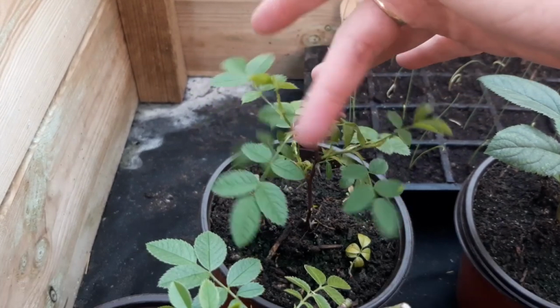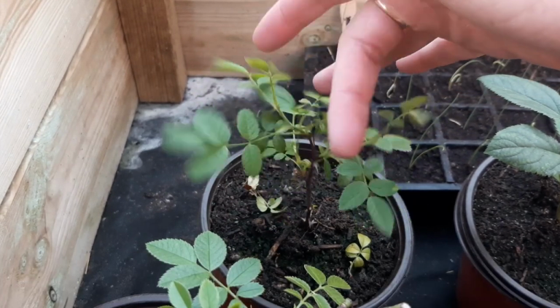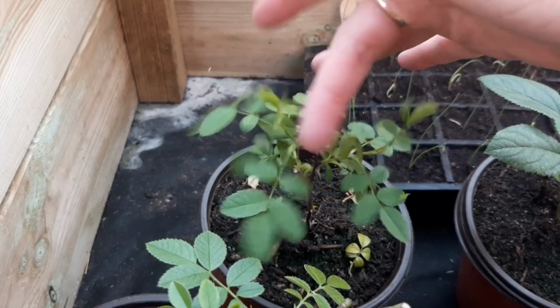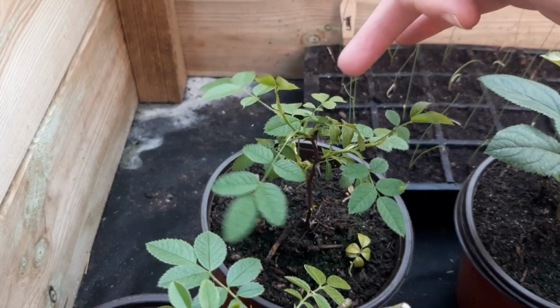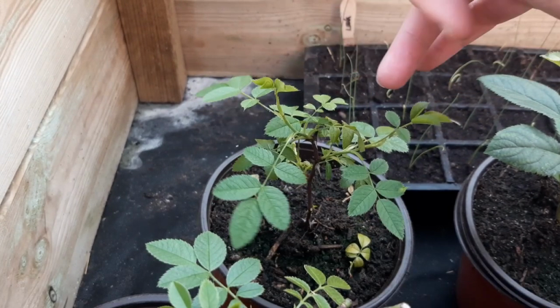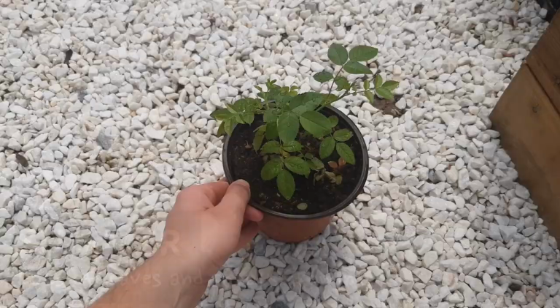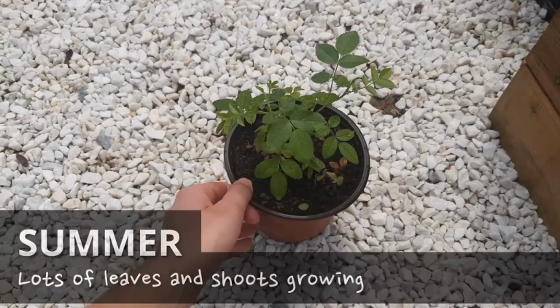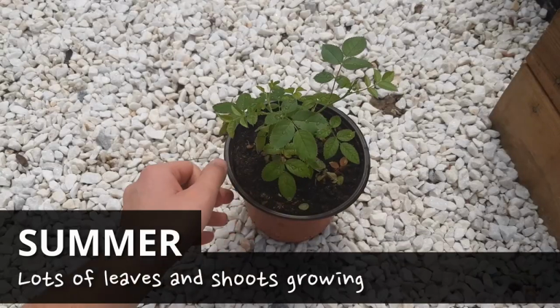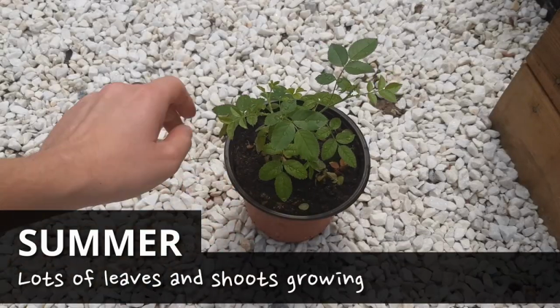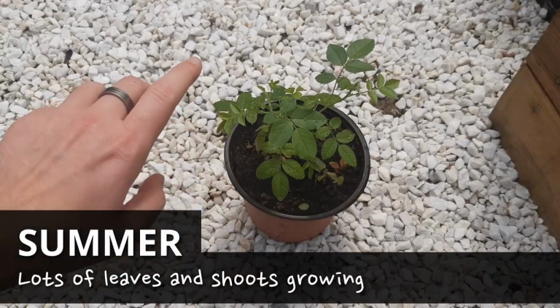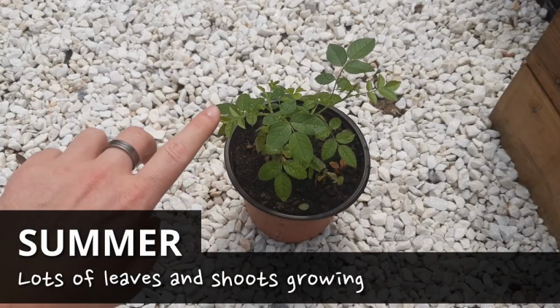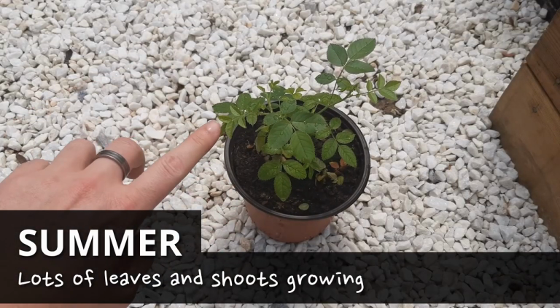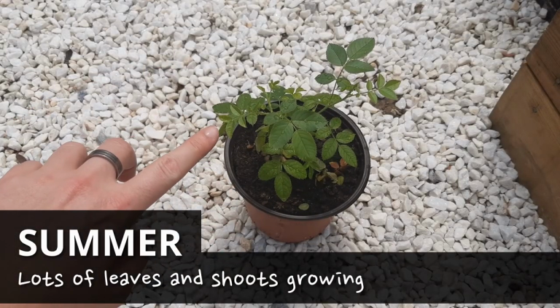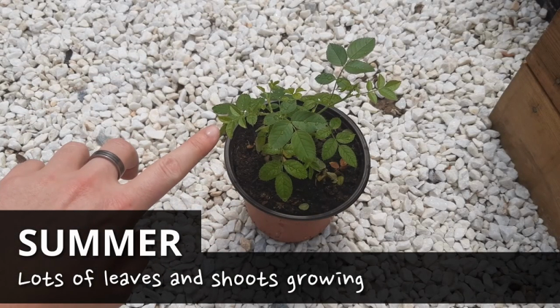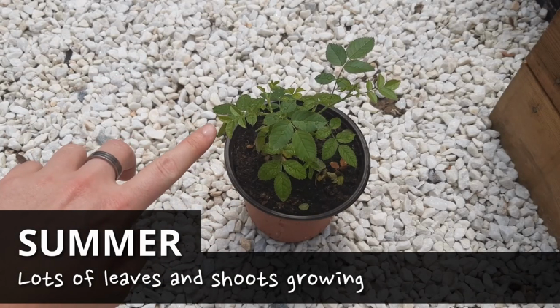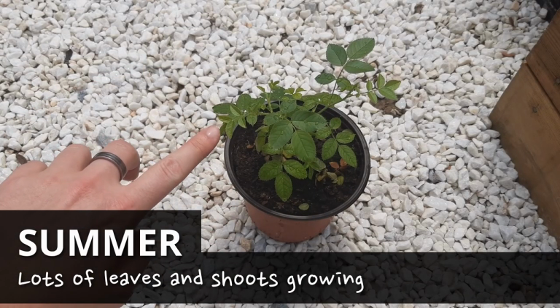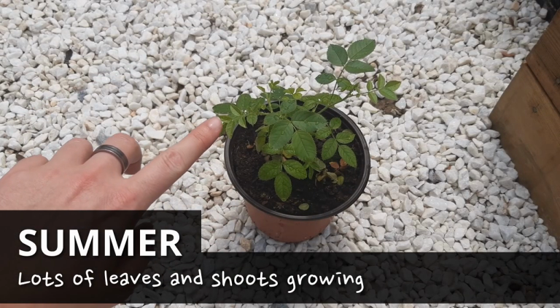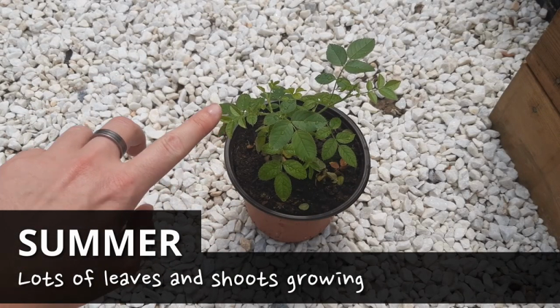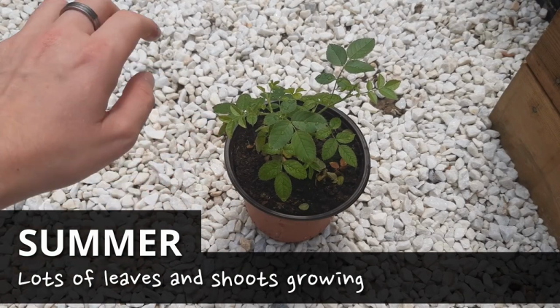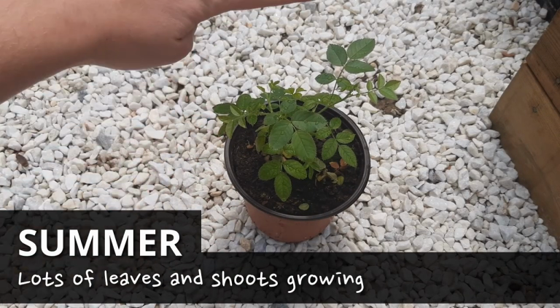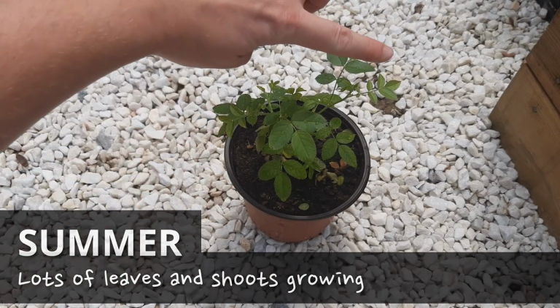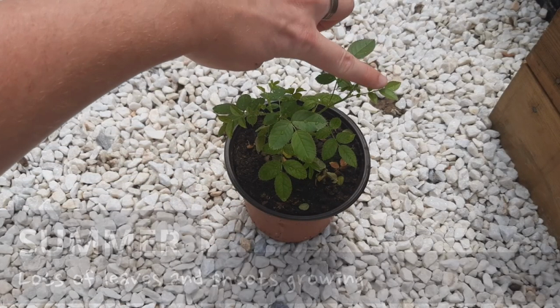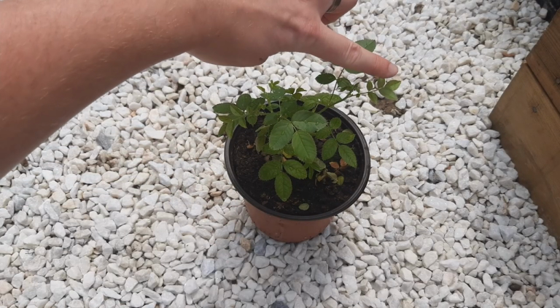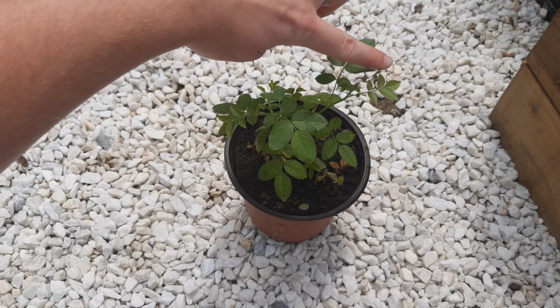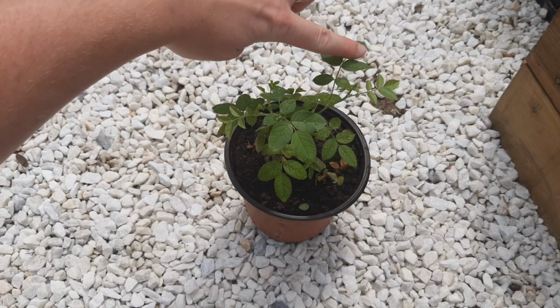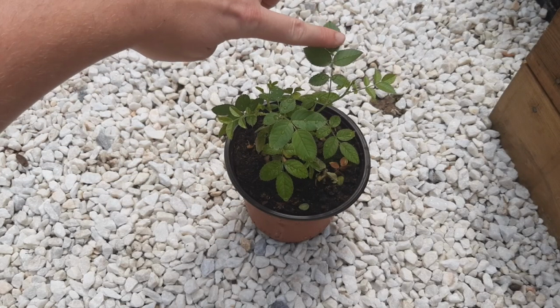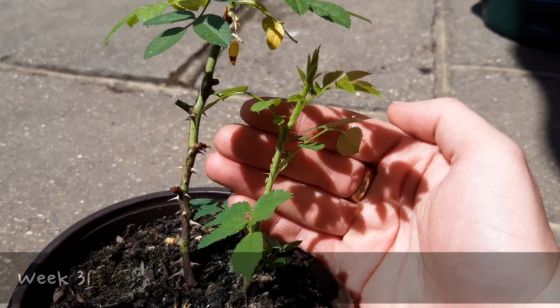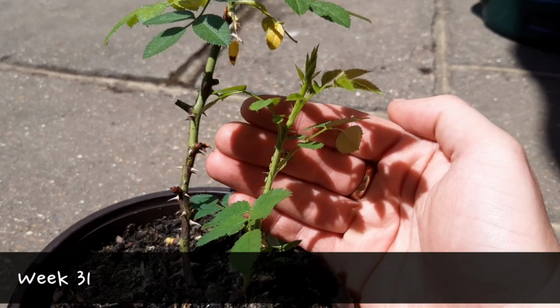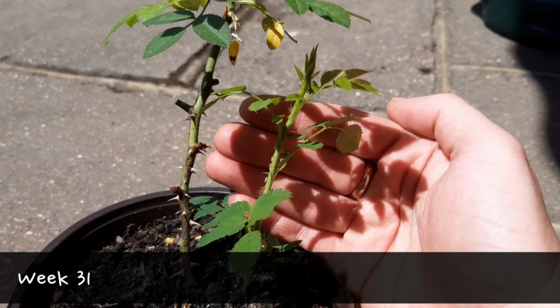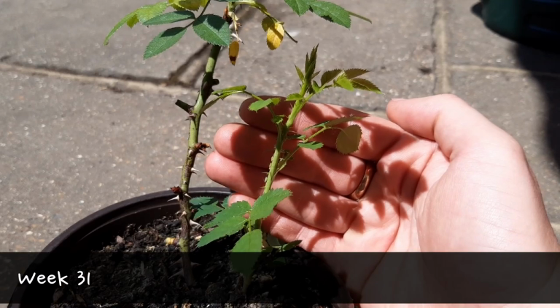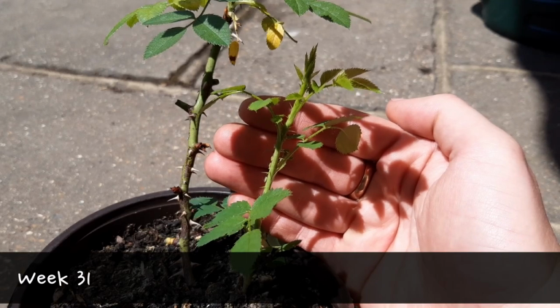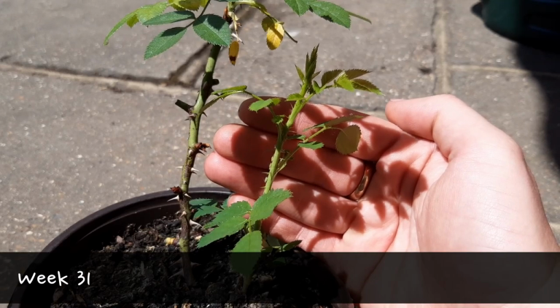As we get round to summer, the growth will speed up and lots of branches and leaves will continue to grow. I'll let the next 10 weeks speak for themselves.